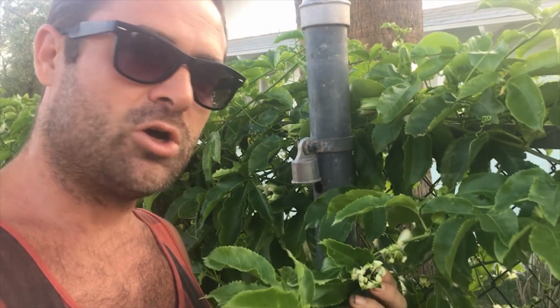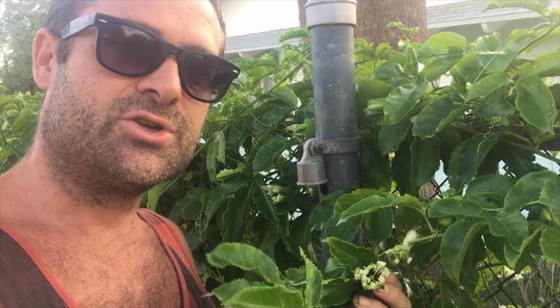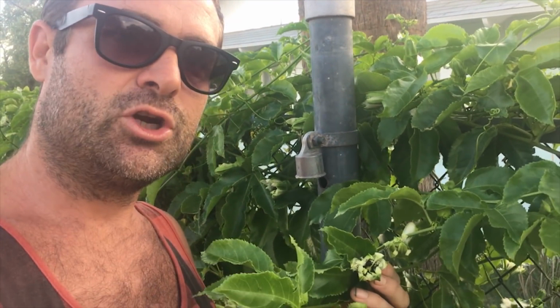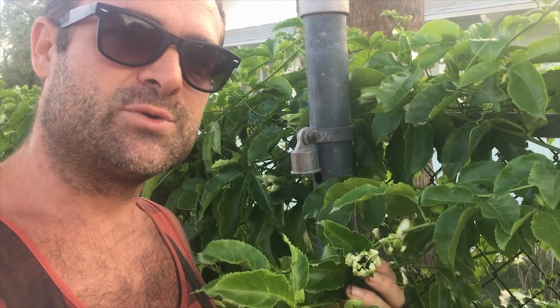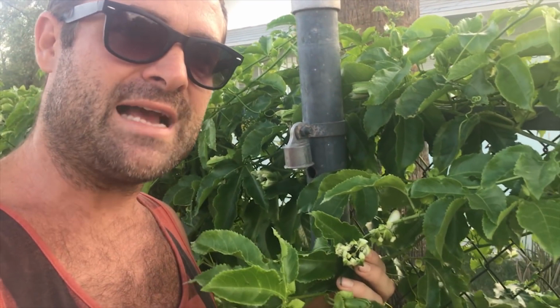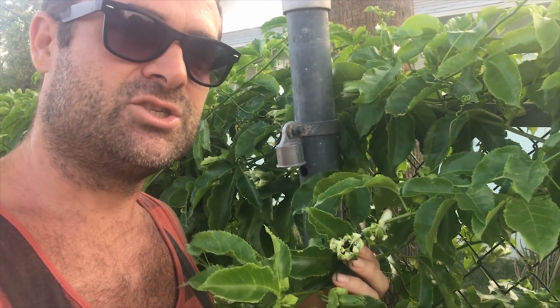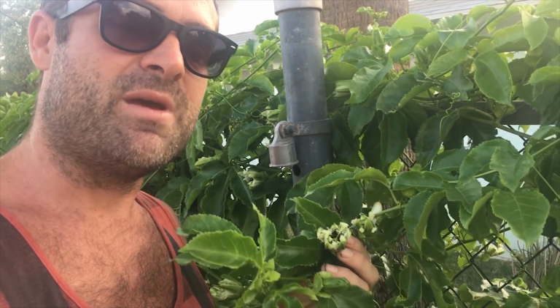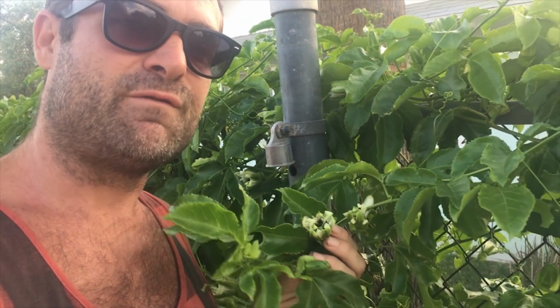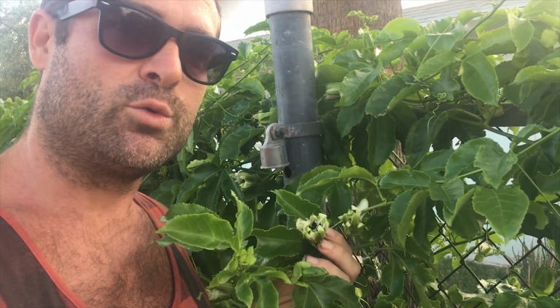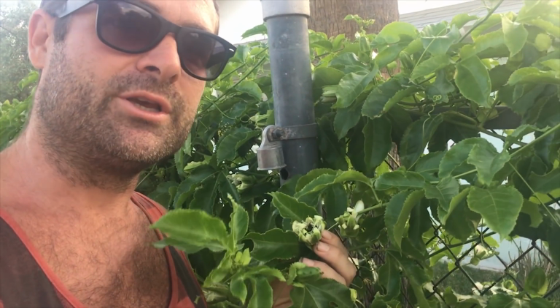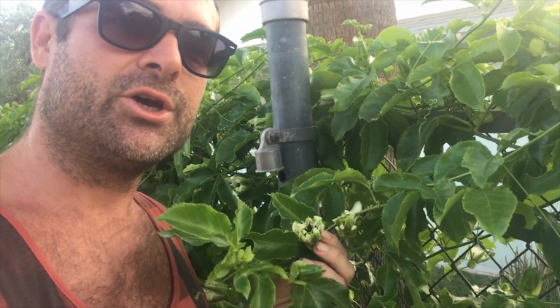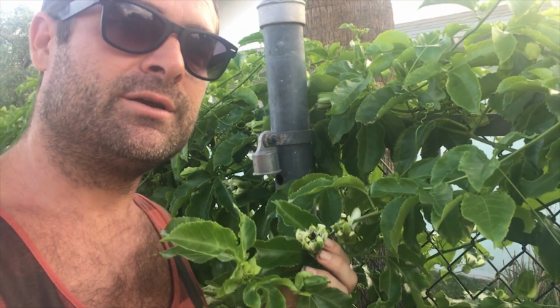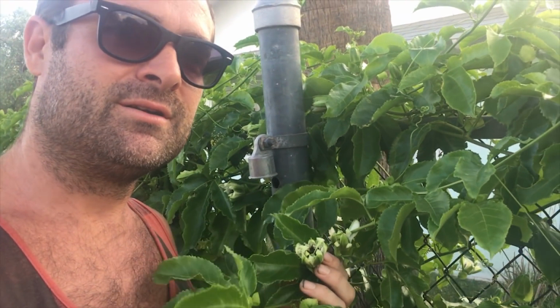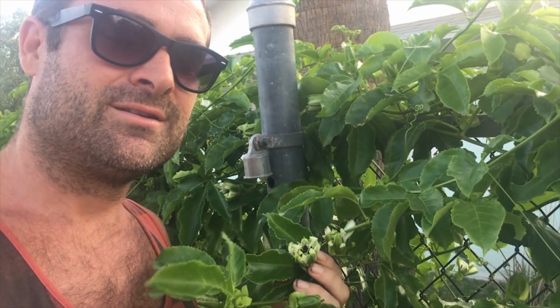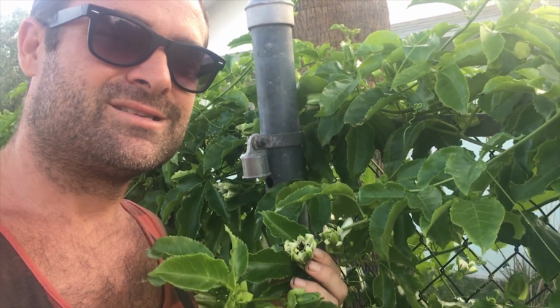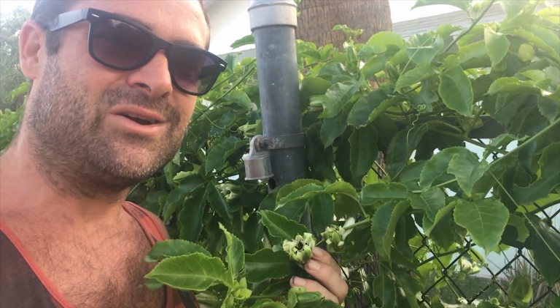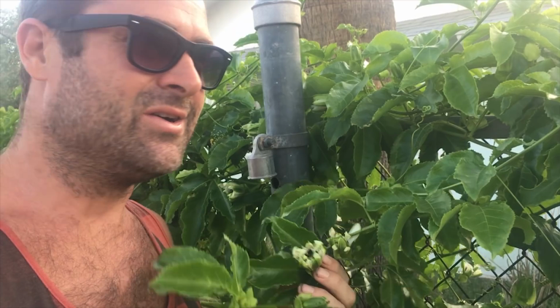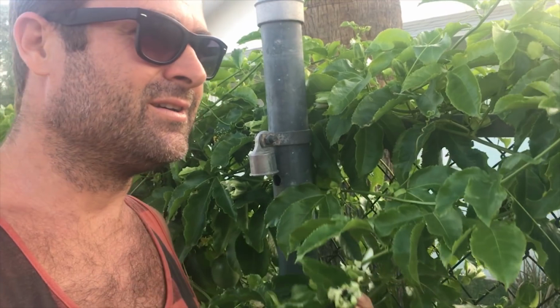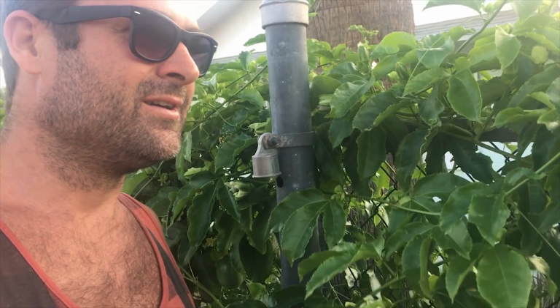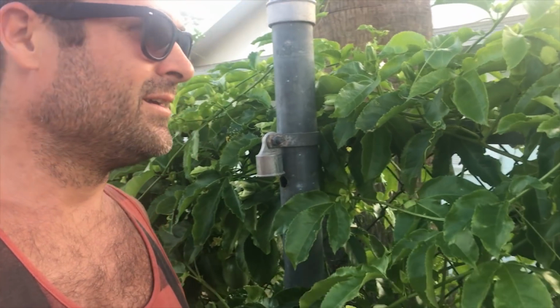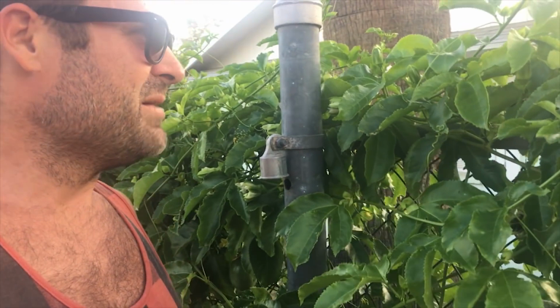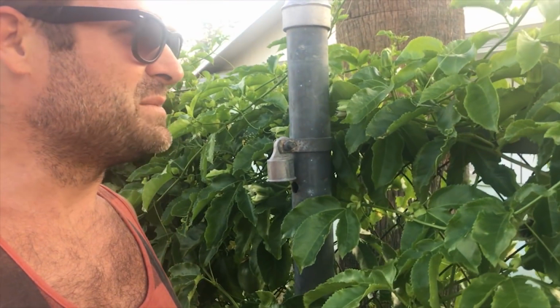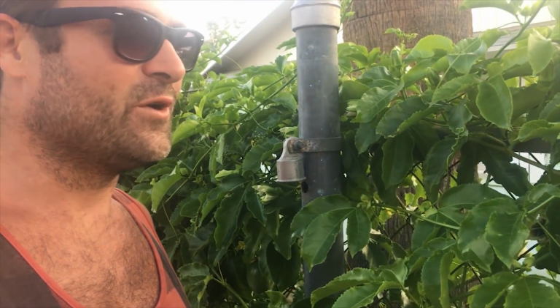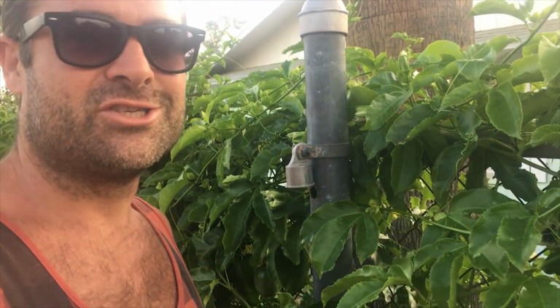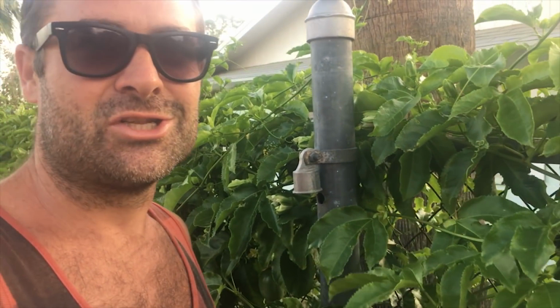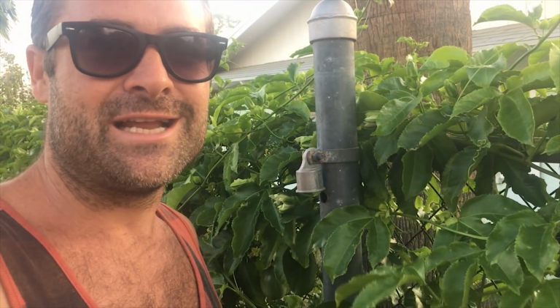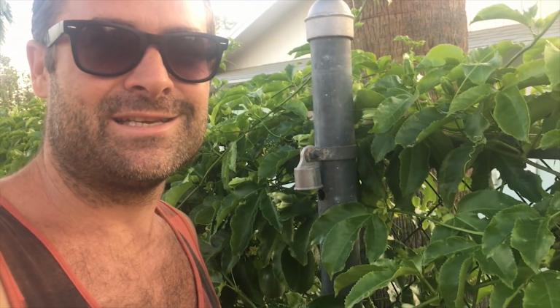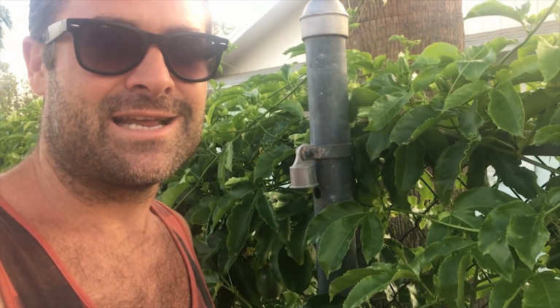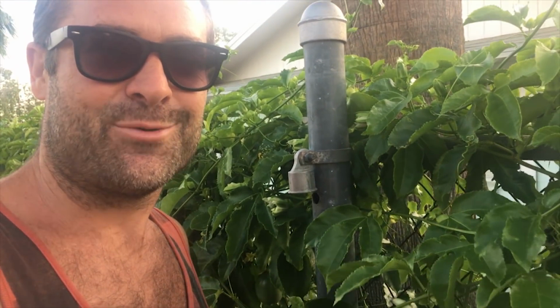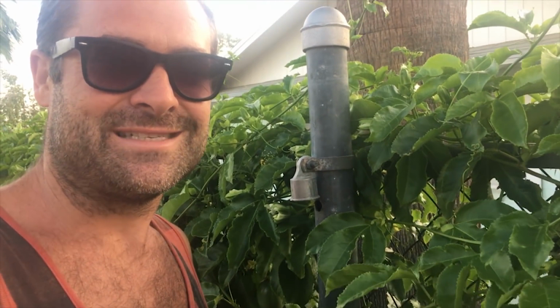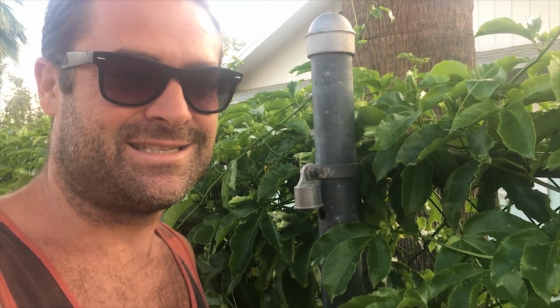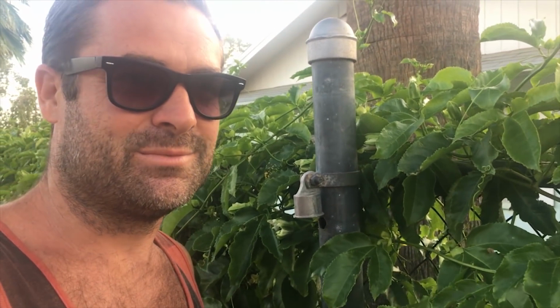It's kind of like chamomile, but it's a lot more potent than chamomile. If you notice, passion flower is in a lot of sleep formulas and it's because it helps you go to sleep — calms your nerves, relaxes you, makes you feel really good. So it makes me feel good just looking at these and I can't wait to taste them.